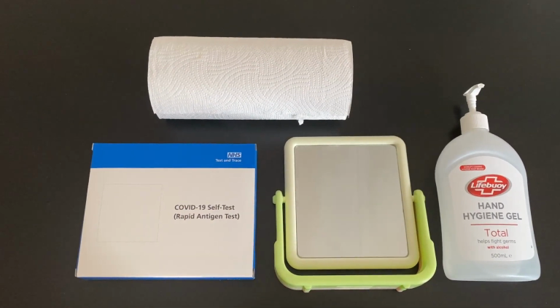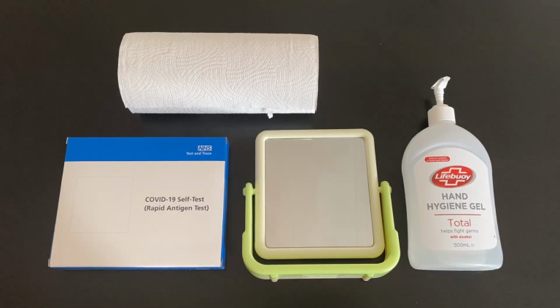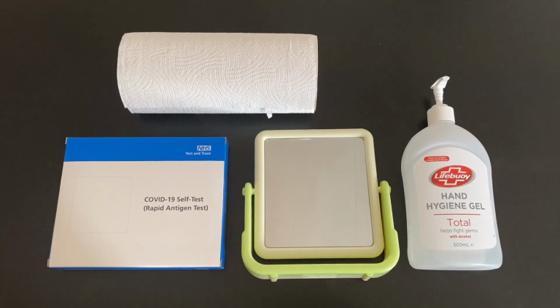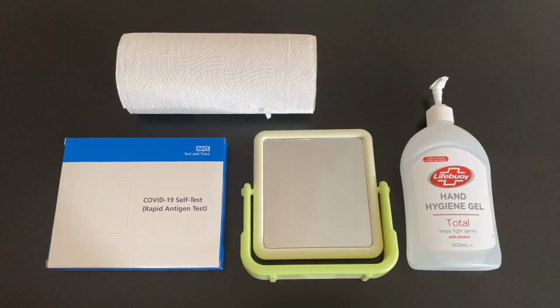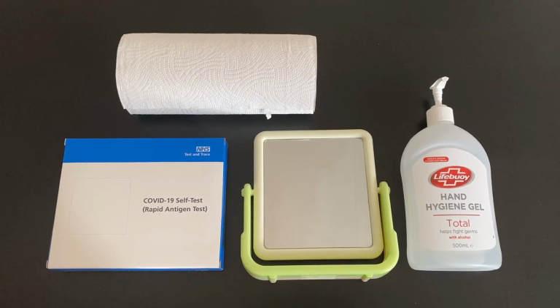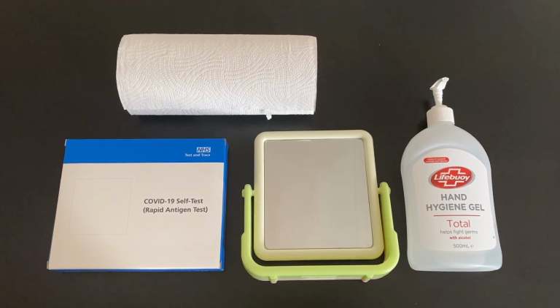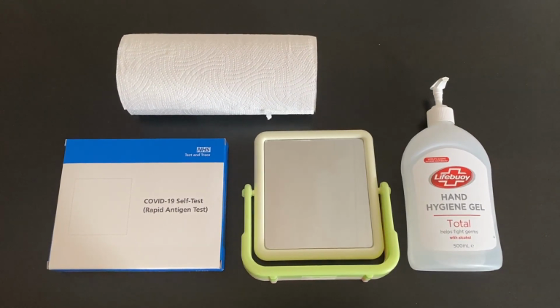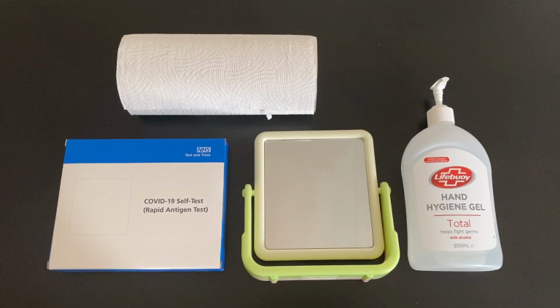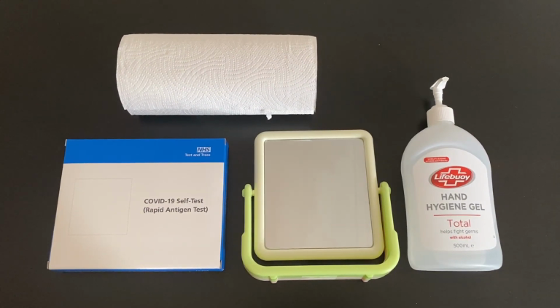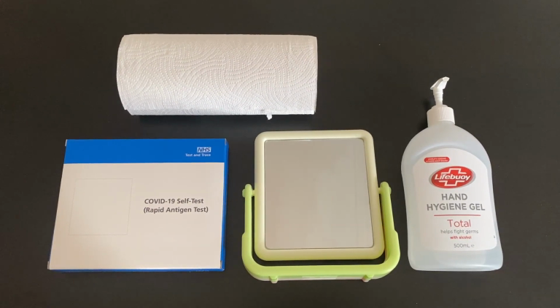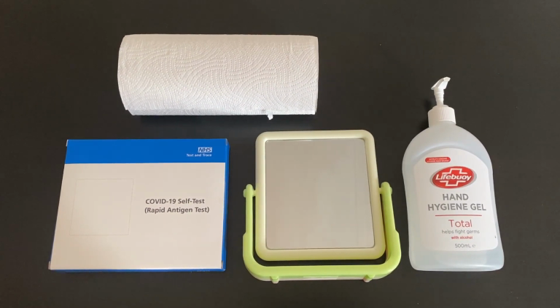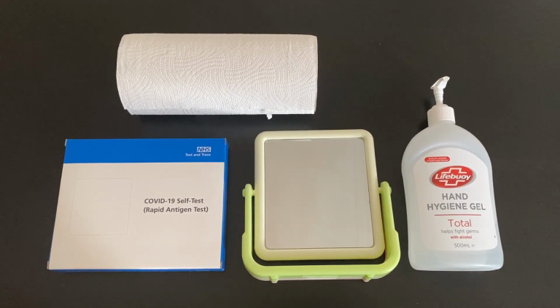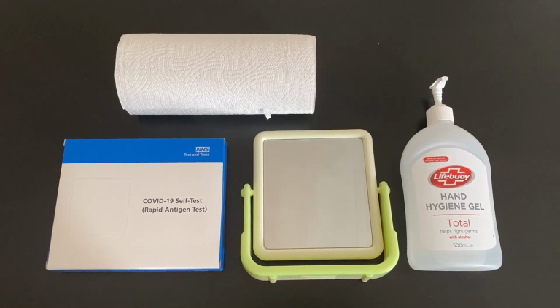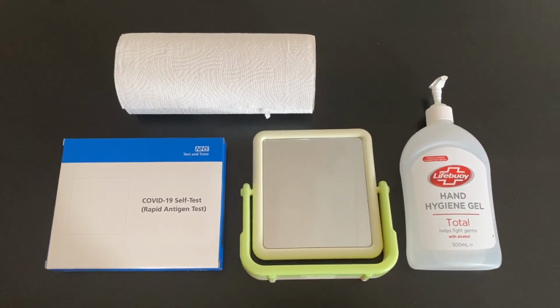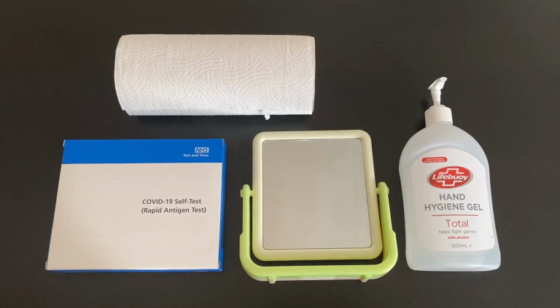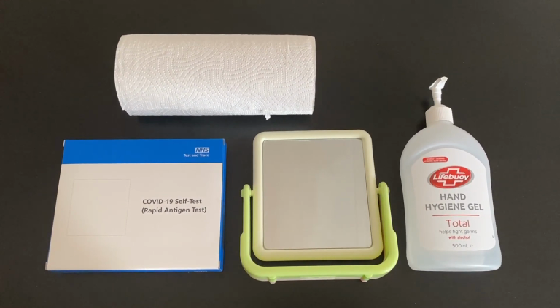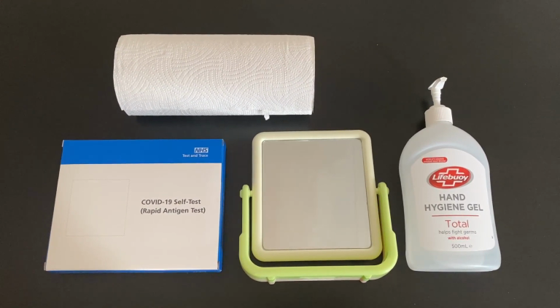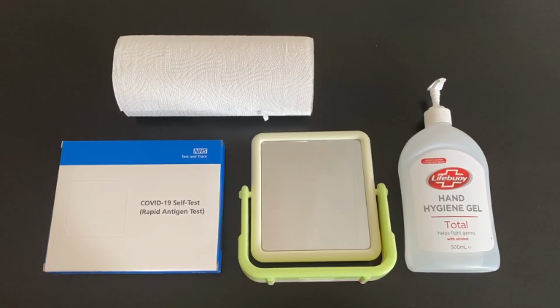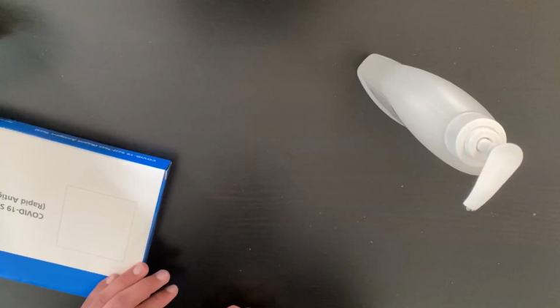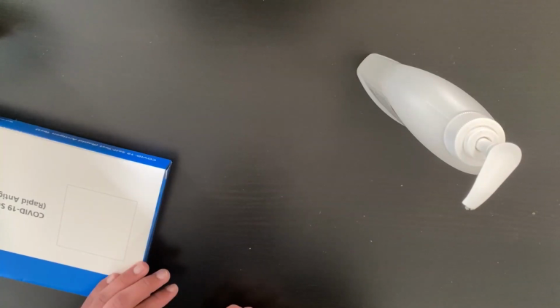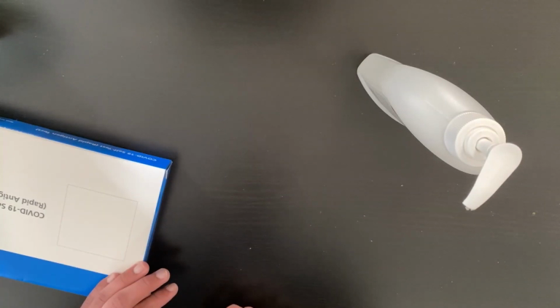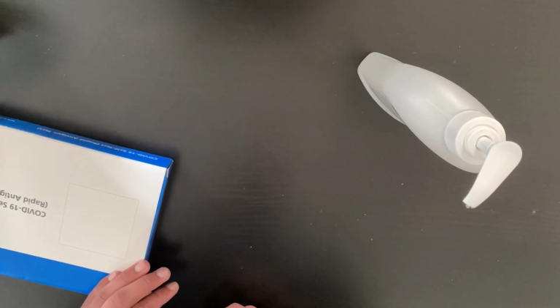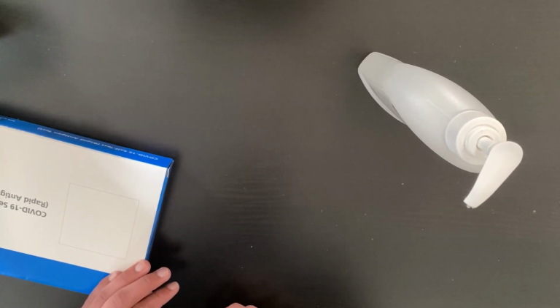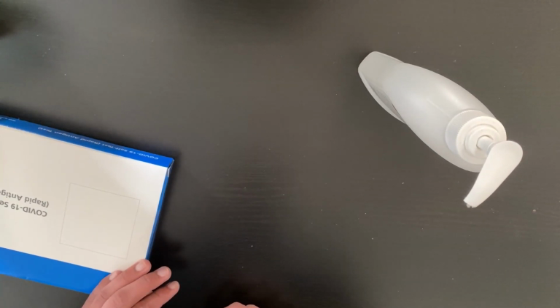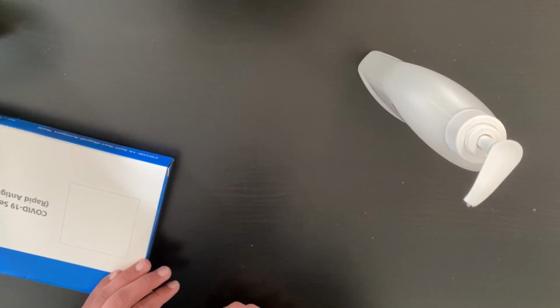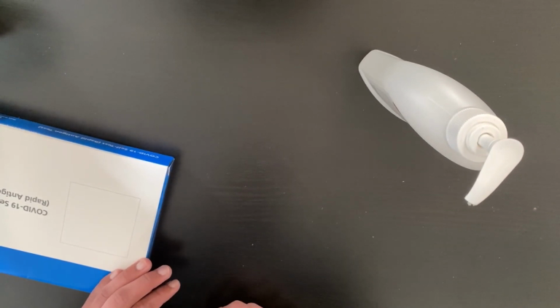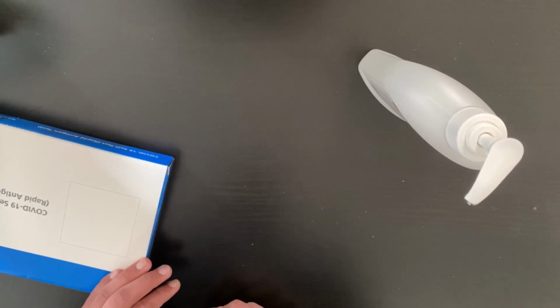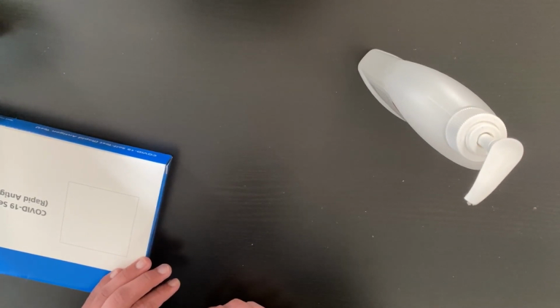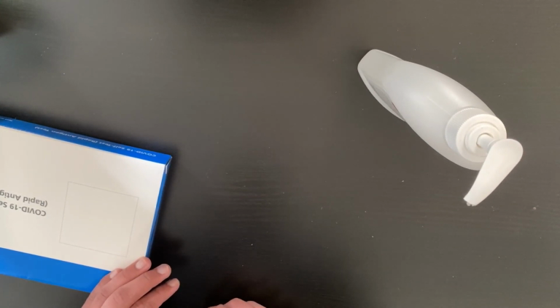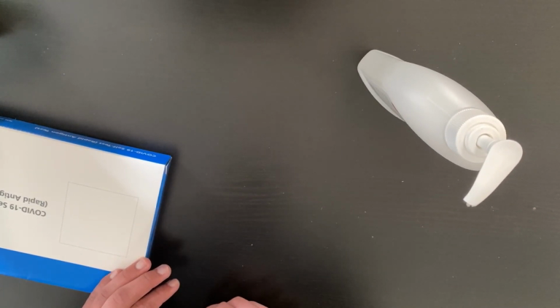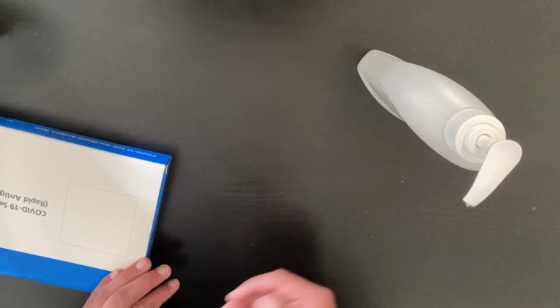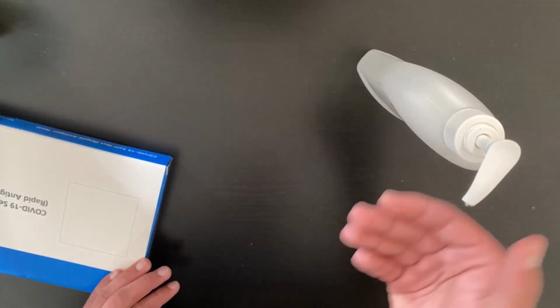Before we start, ensure that you have a clean and disinfected surface. The first thing we need to do is sanitize our hands.